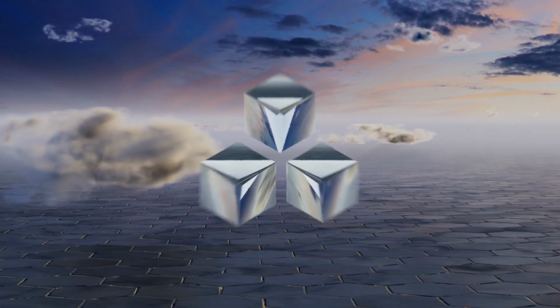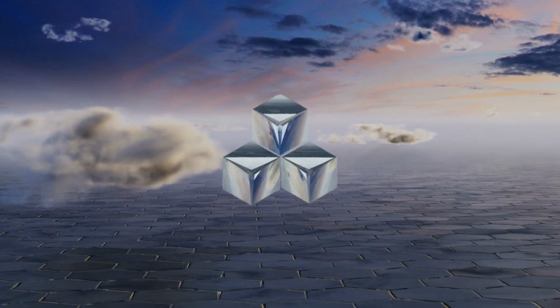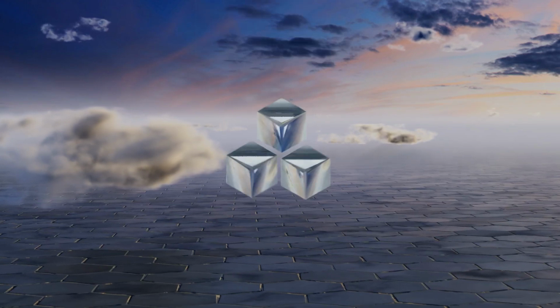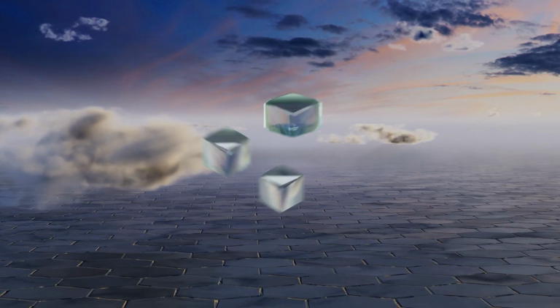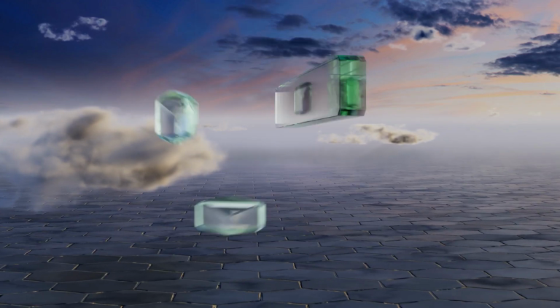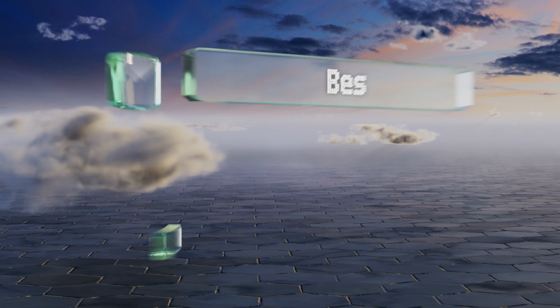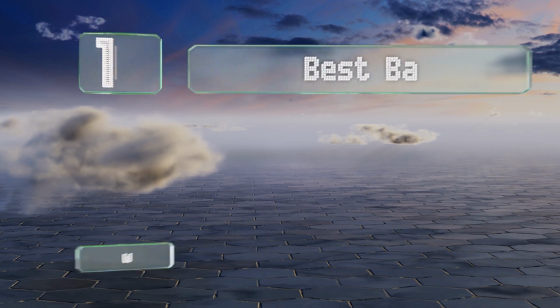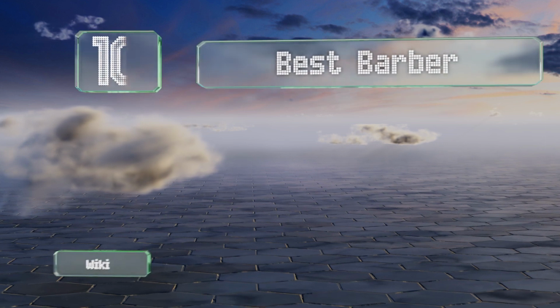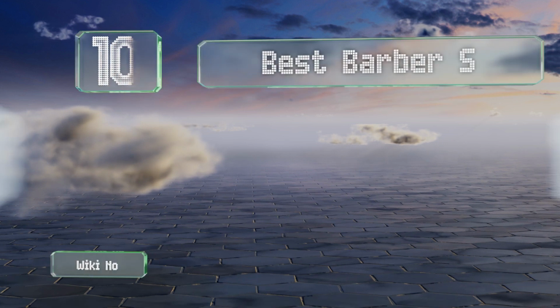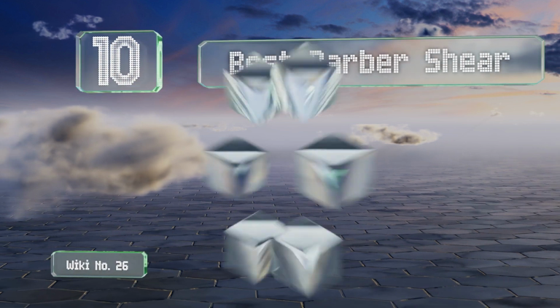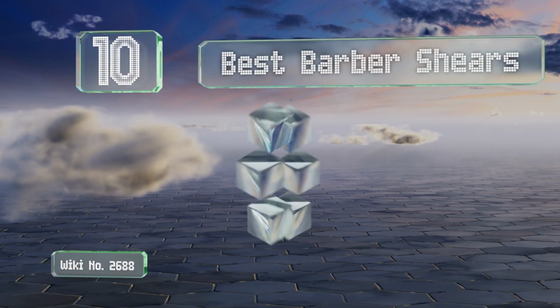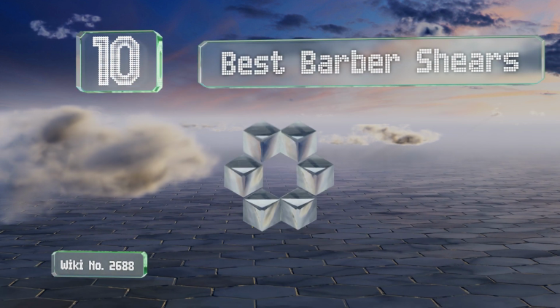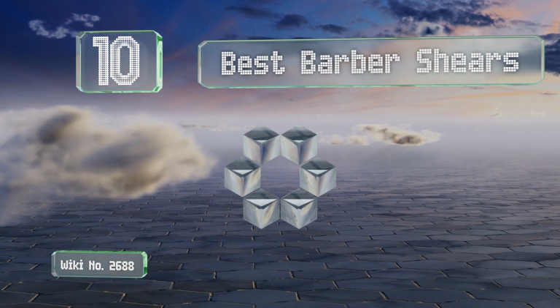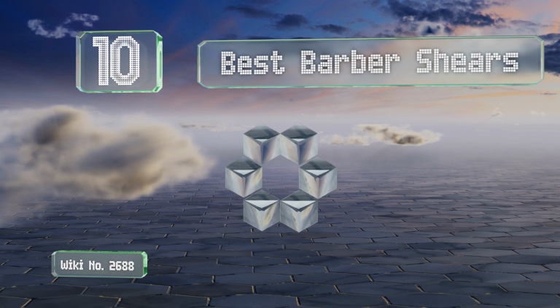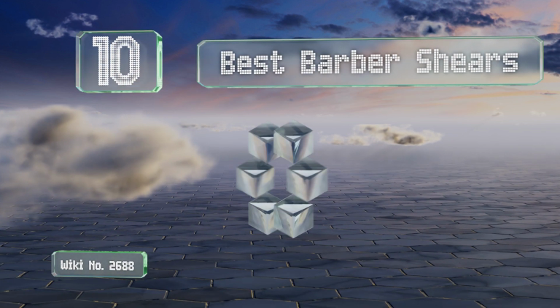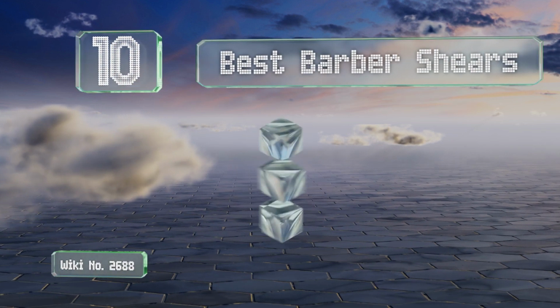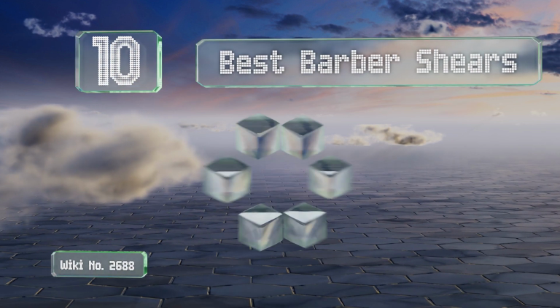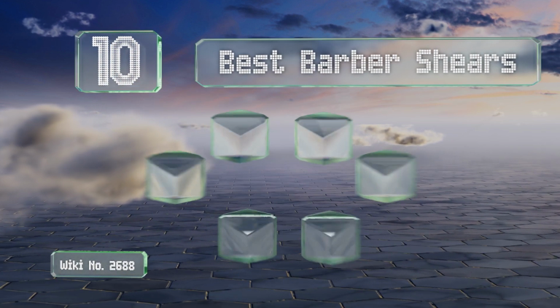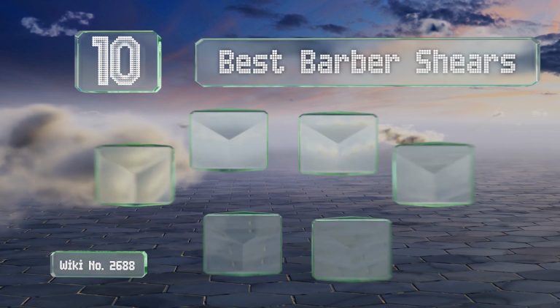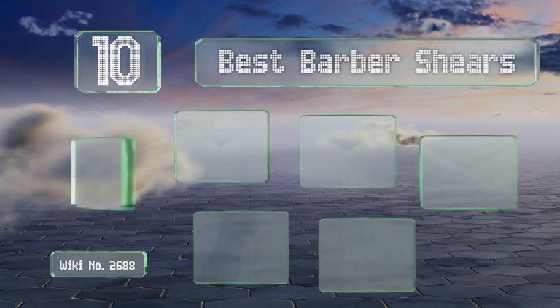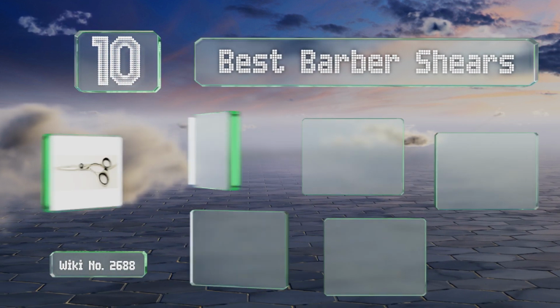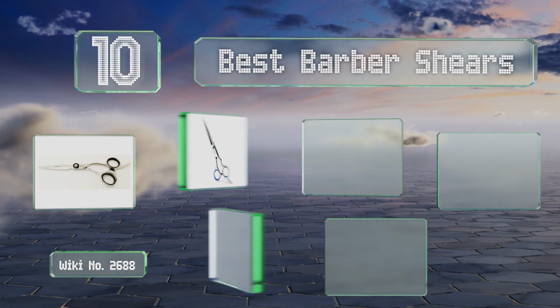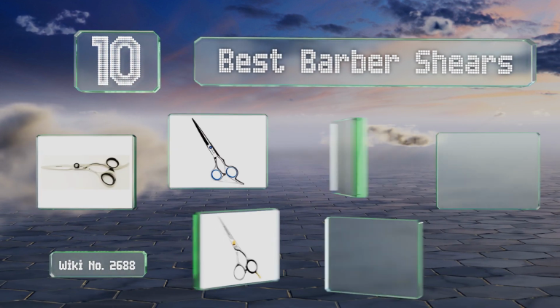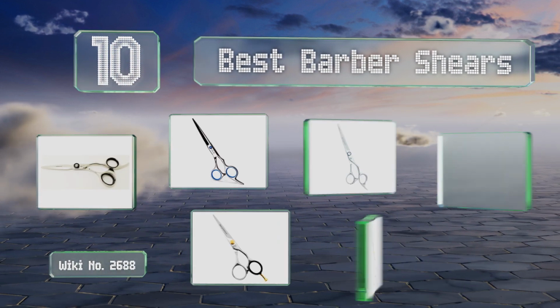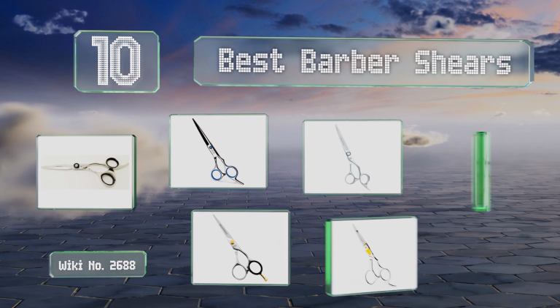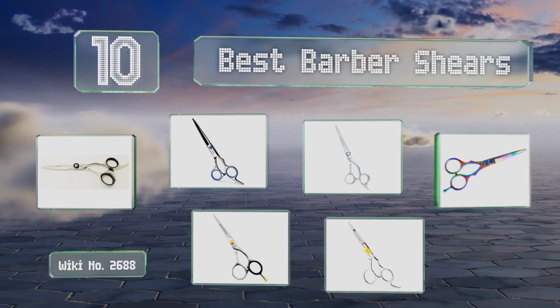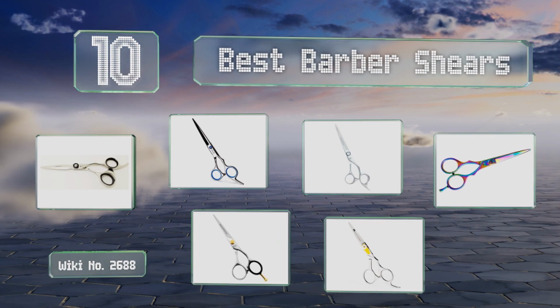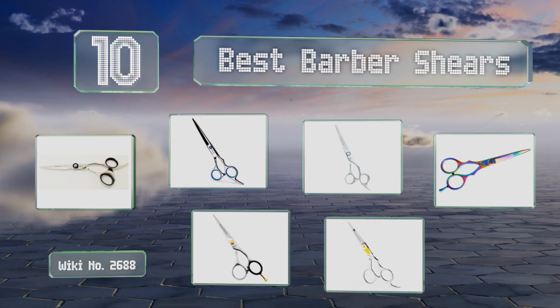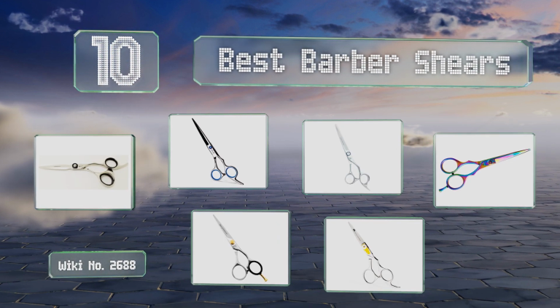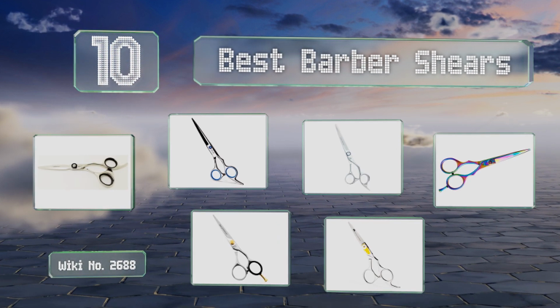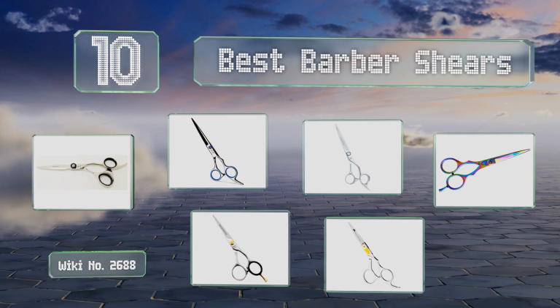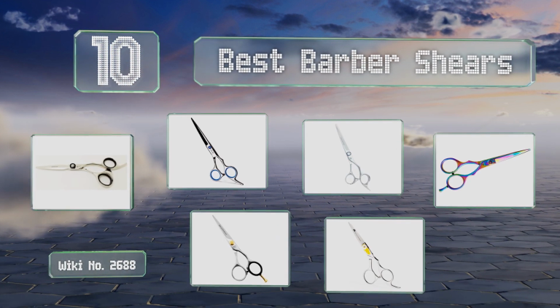EasyVid presents the 10 best barber shears. Let's get started with the list.